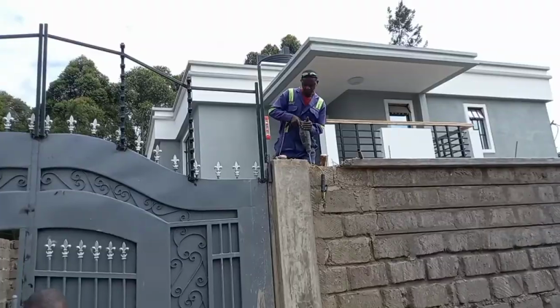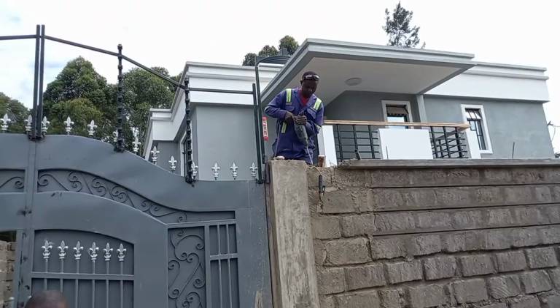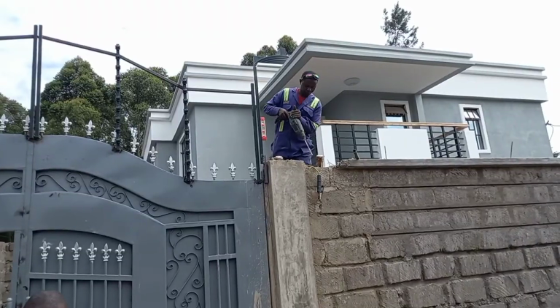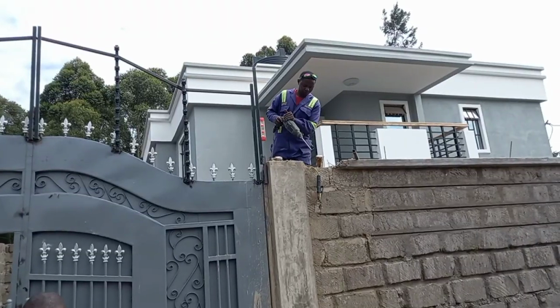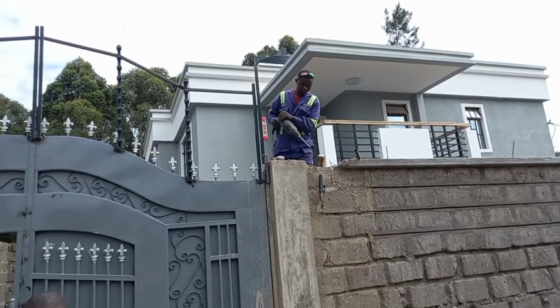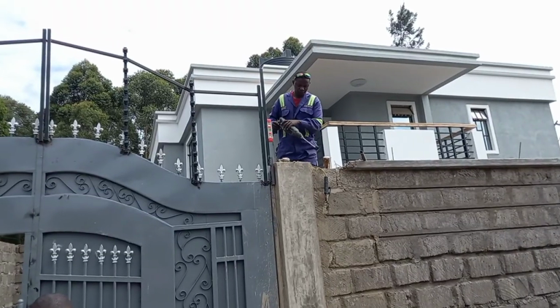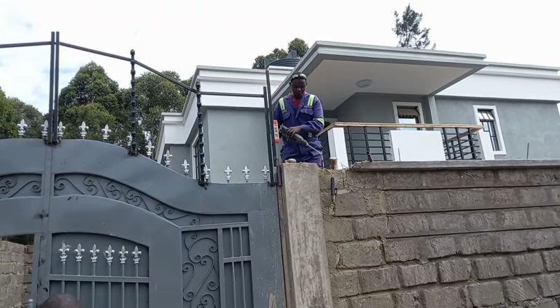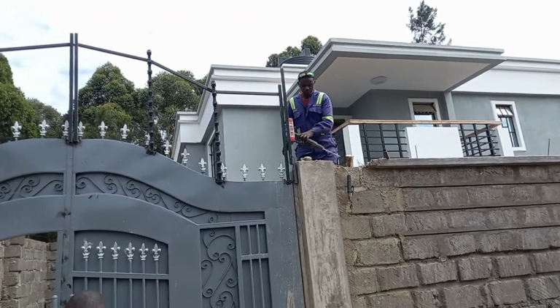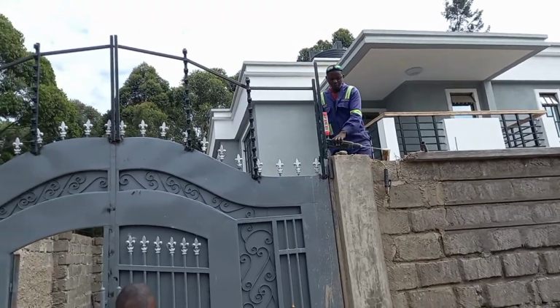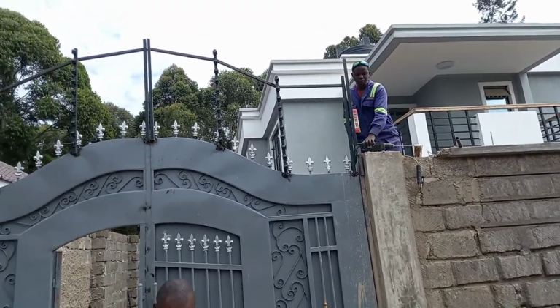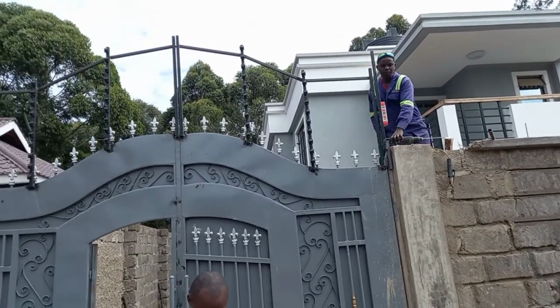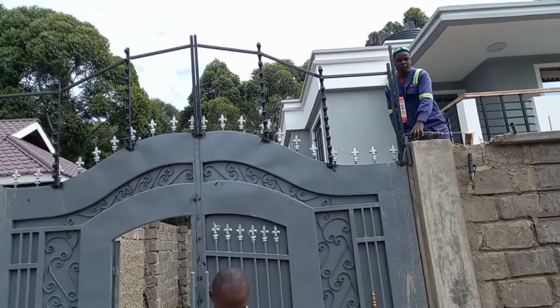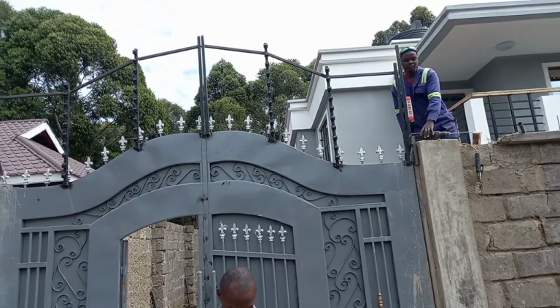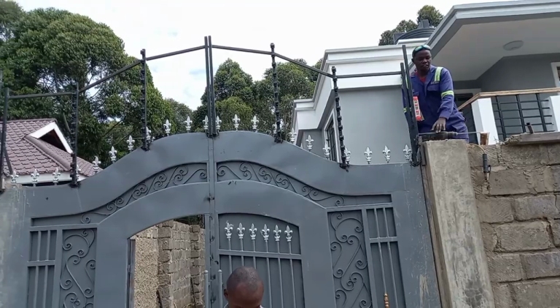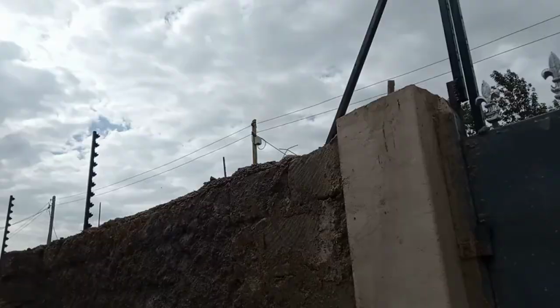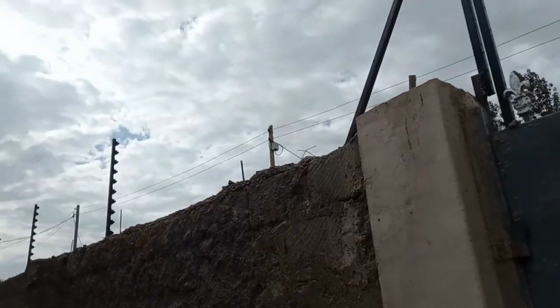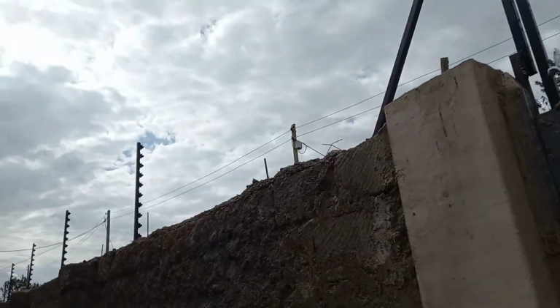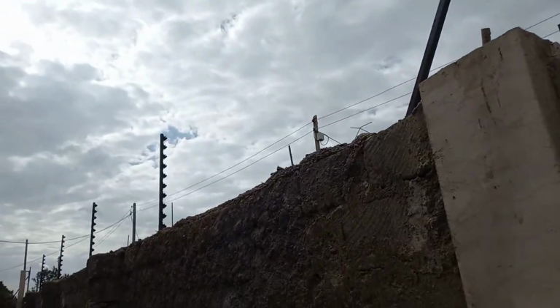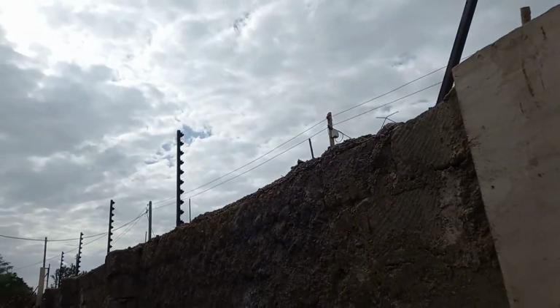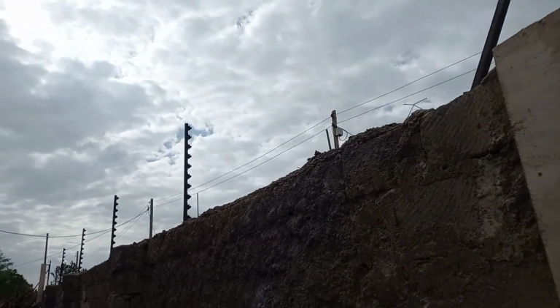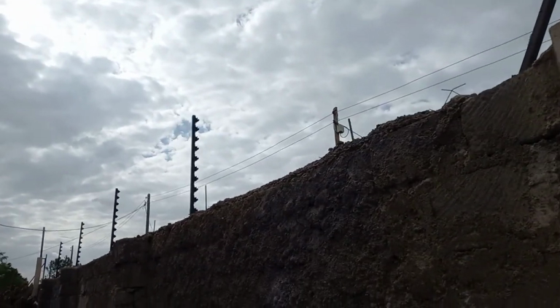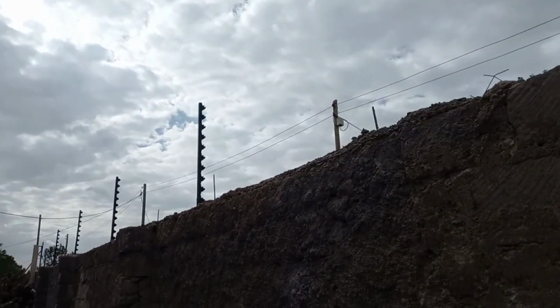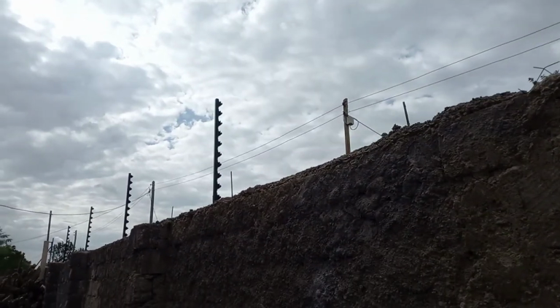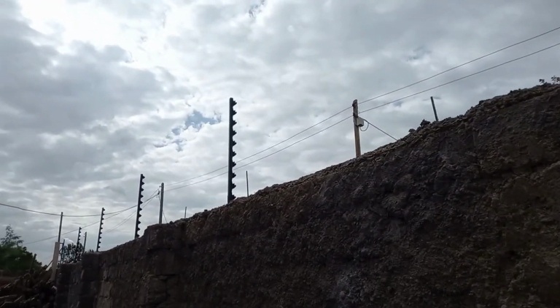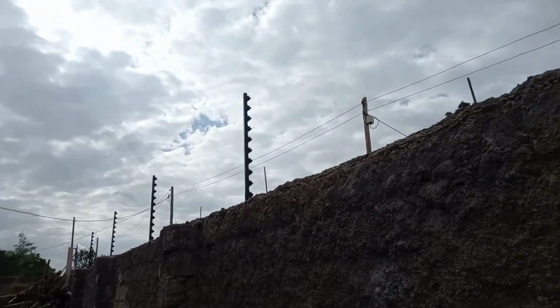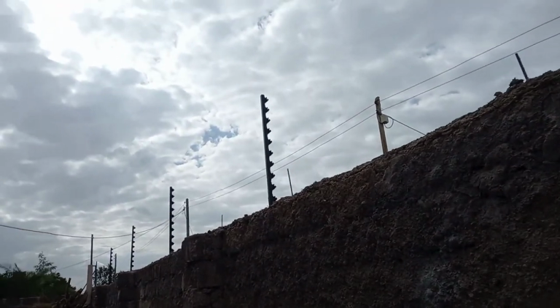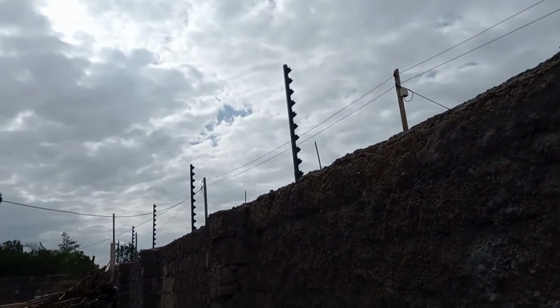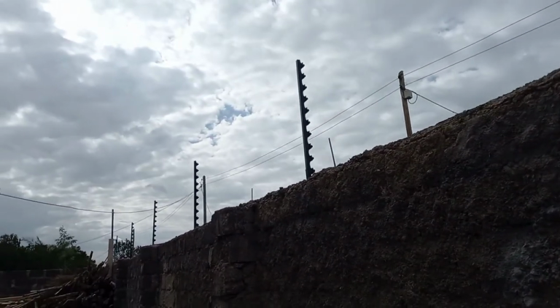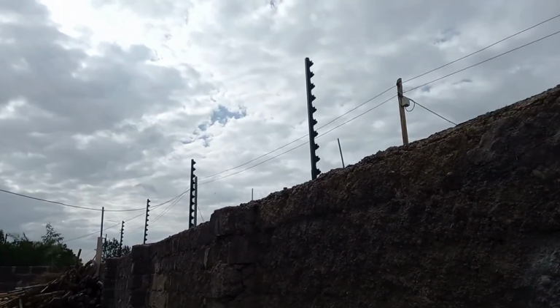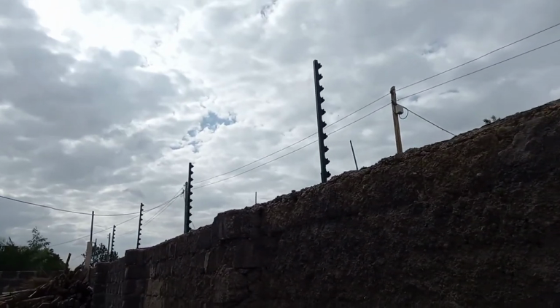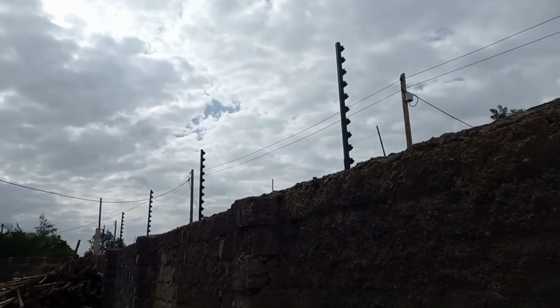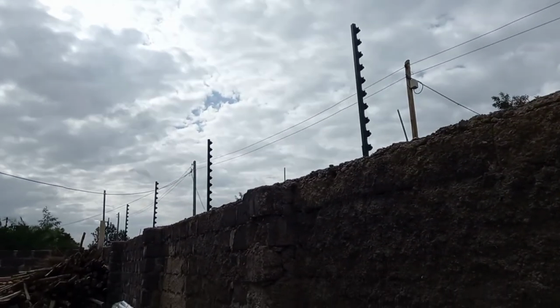Then you drill holes that will hold the poles. Then we erect them that way.